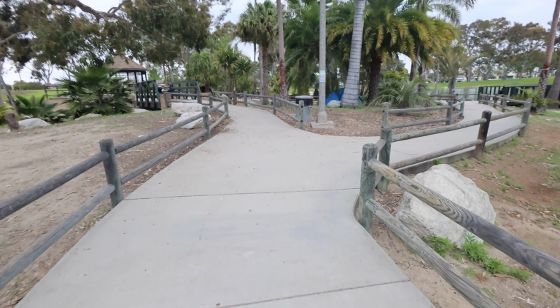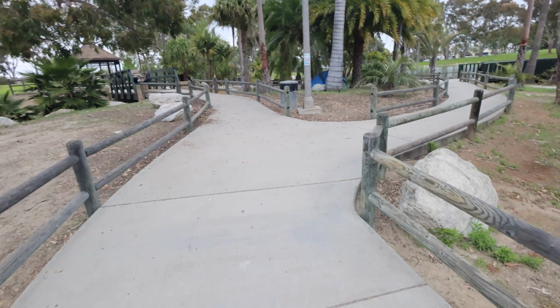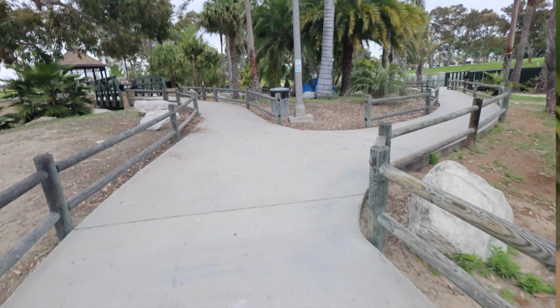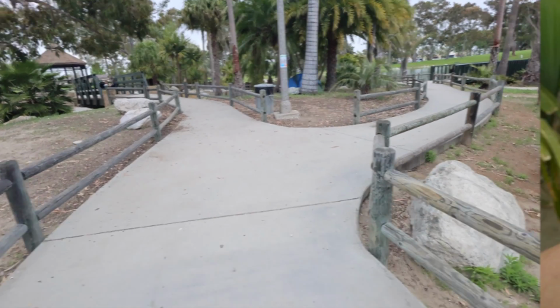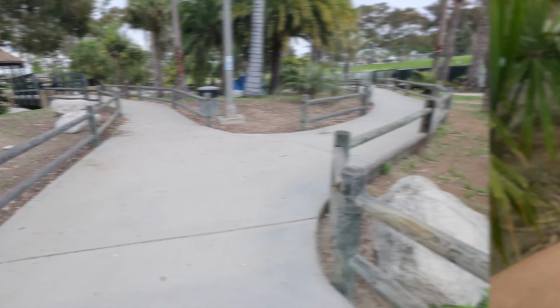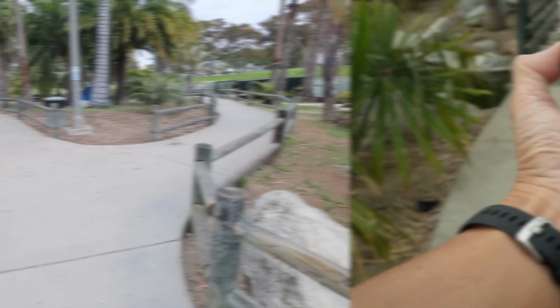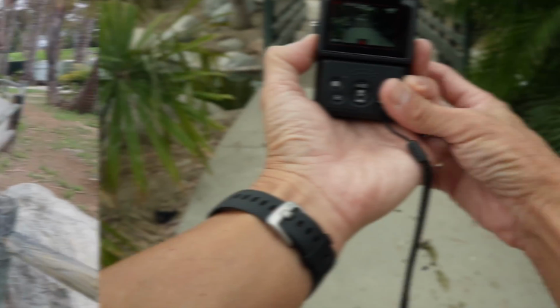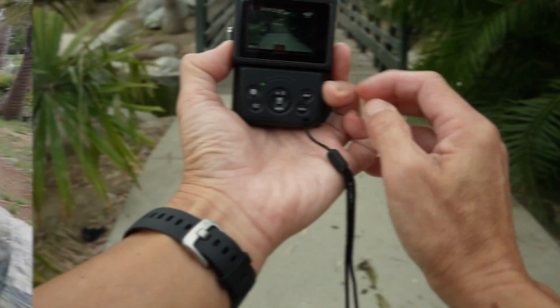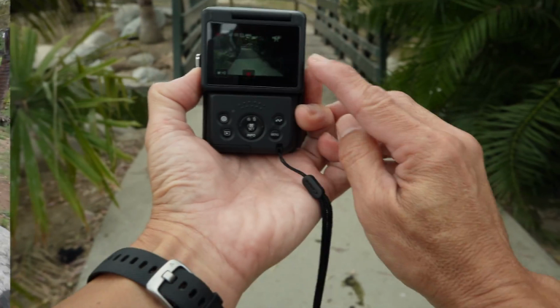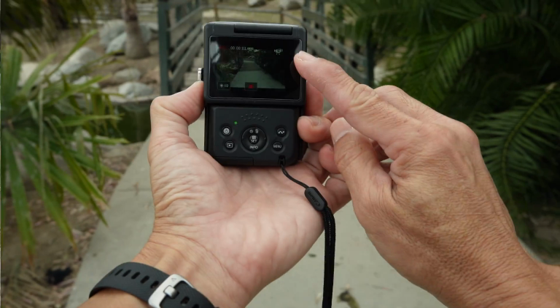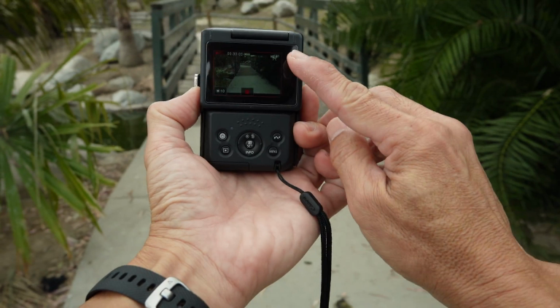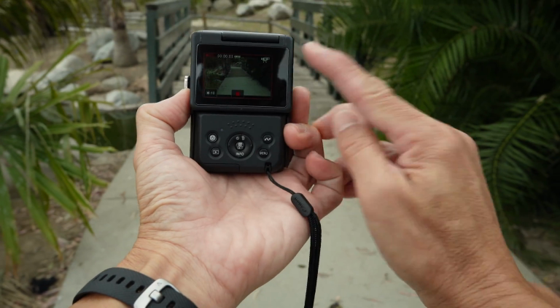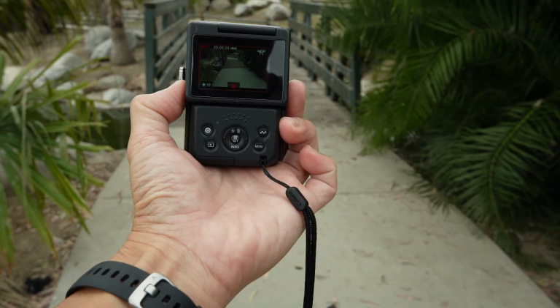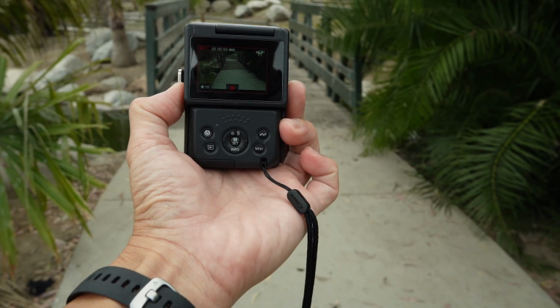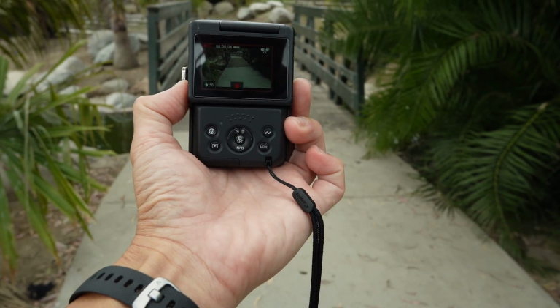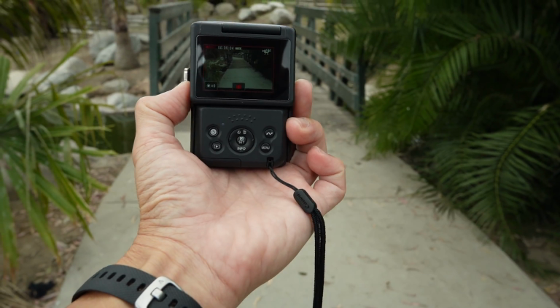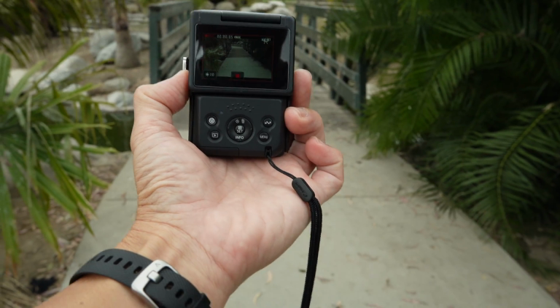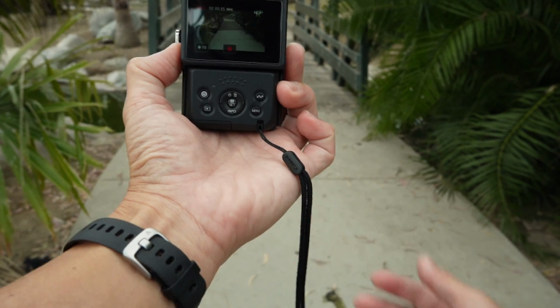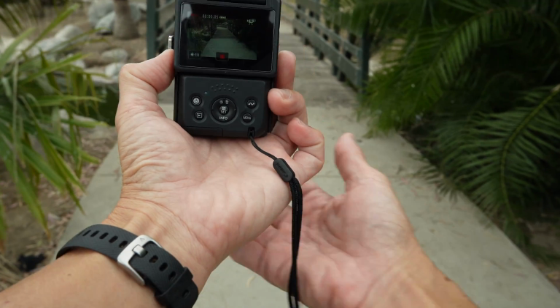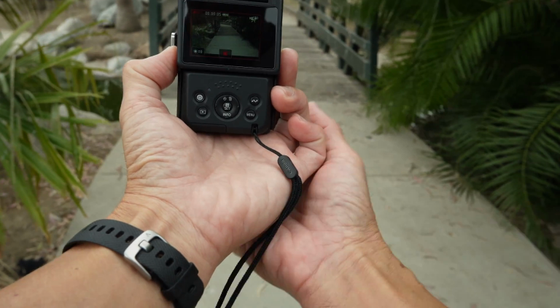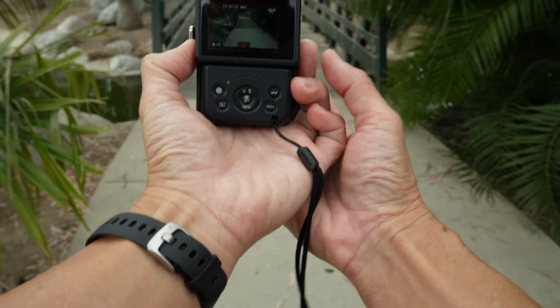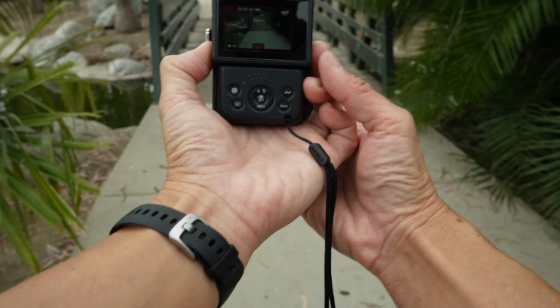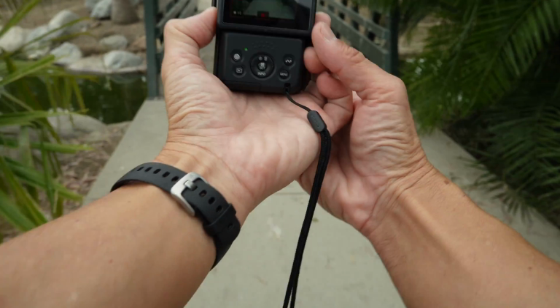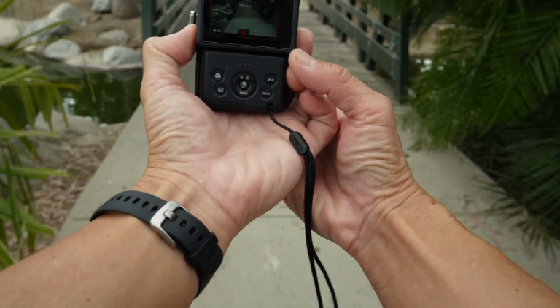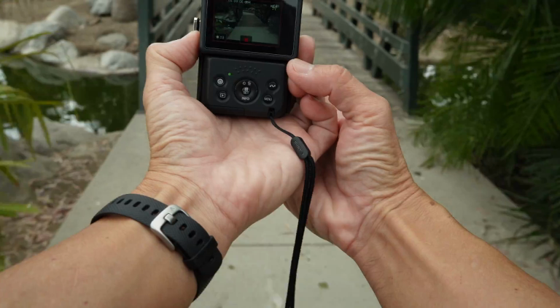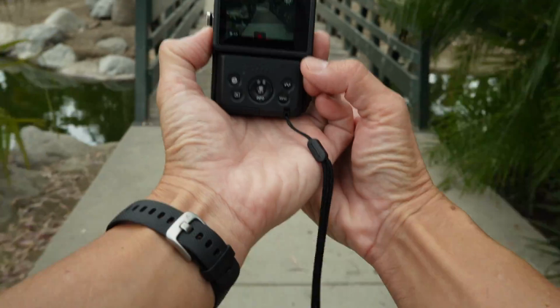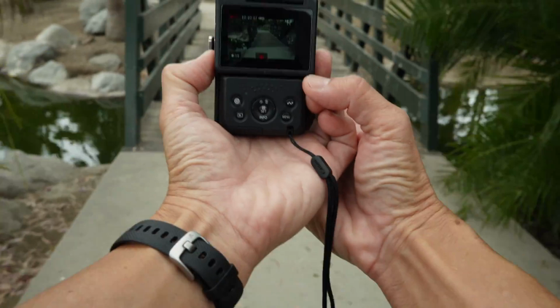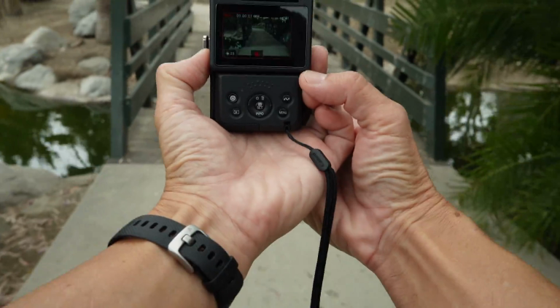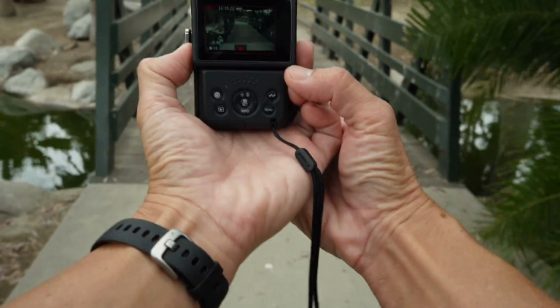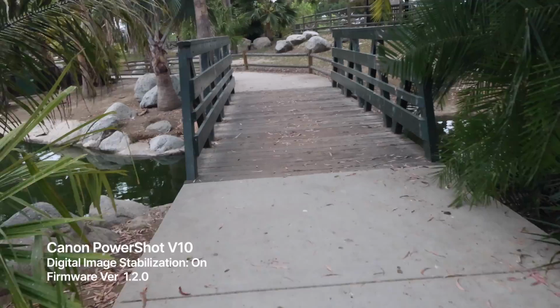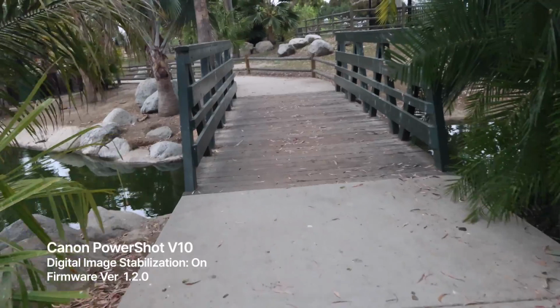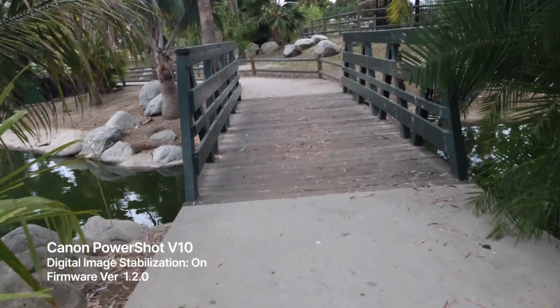And here we are finally with the 1.2.0 with image stabilization on.